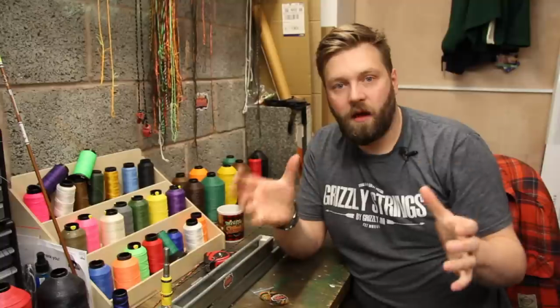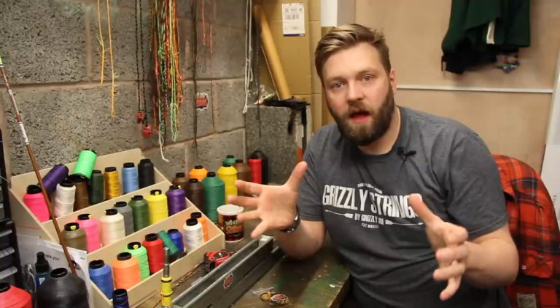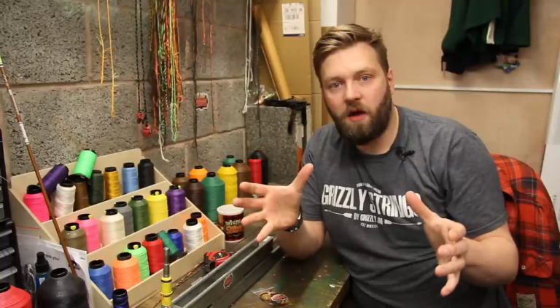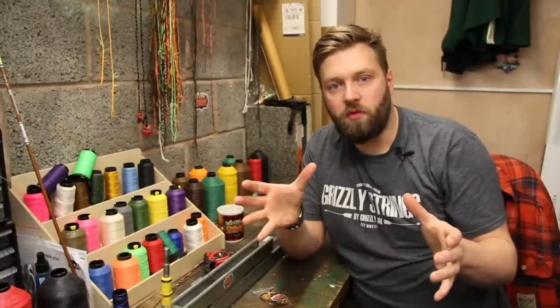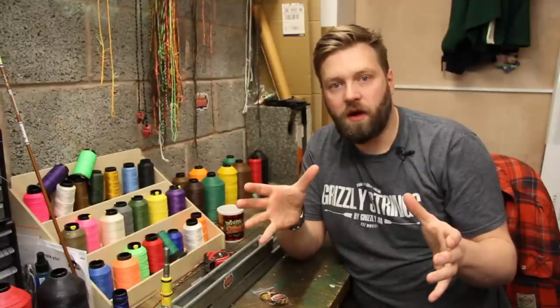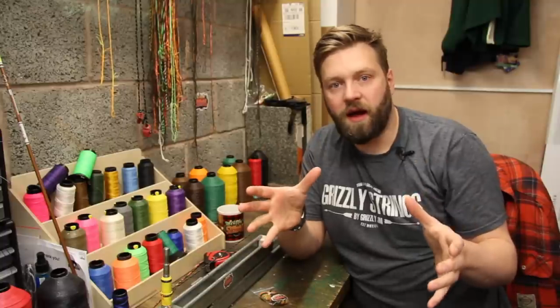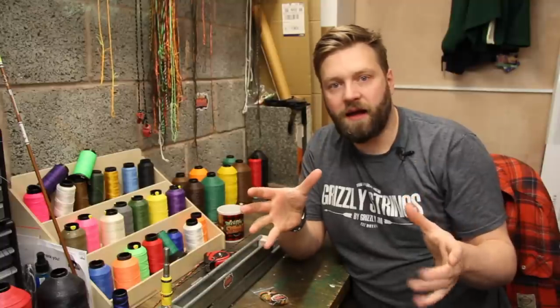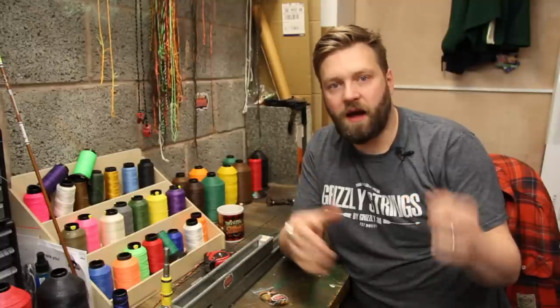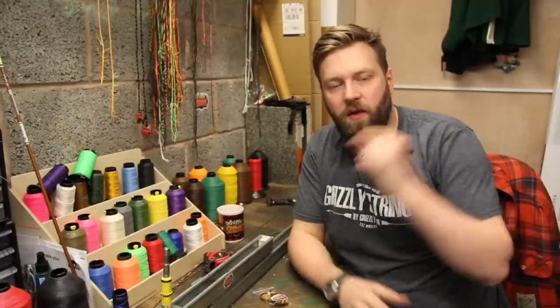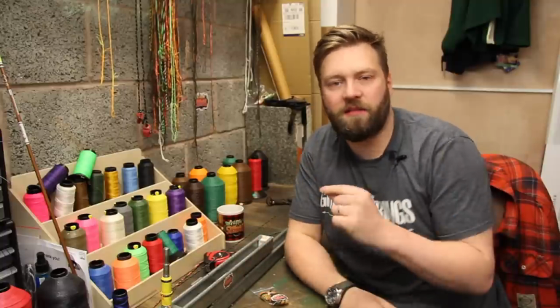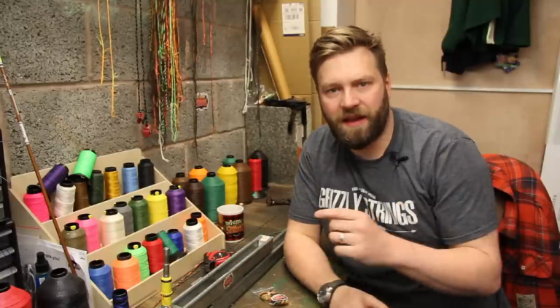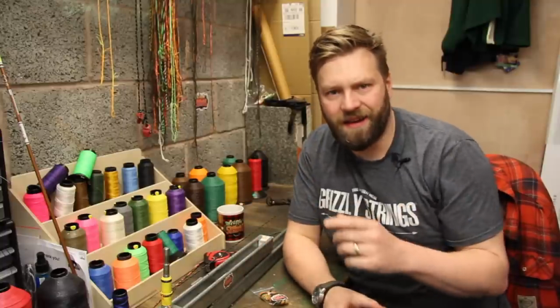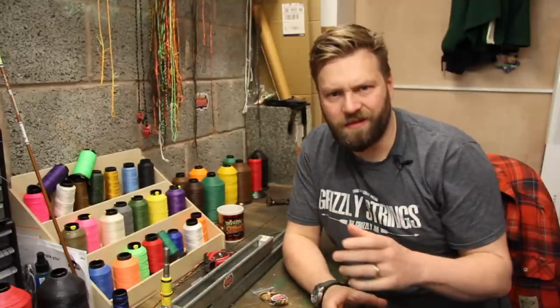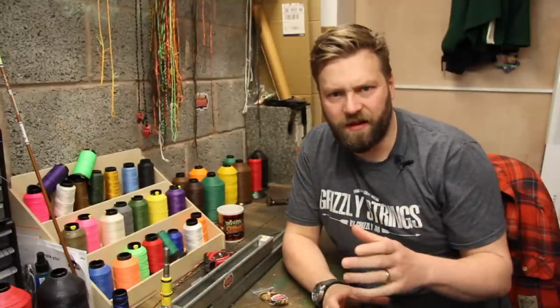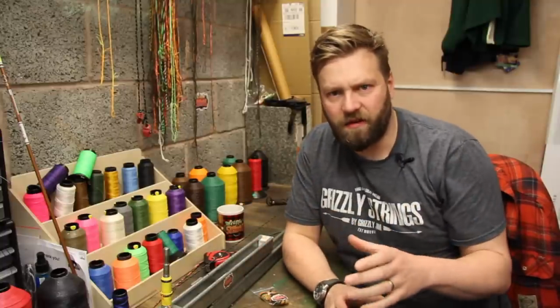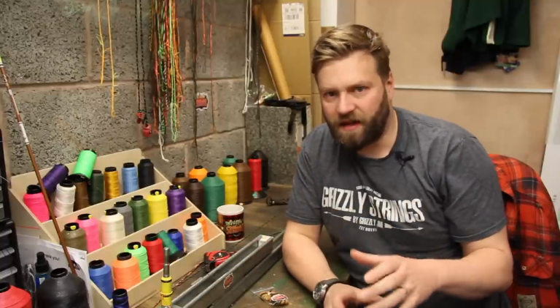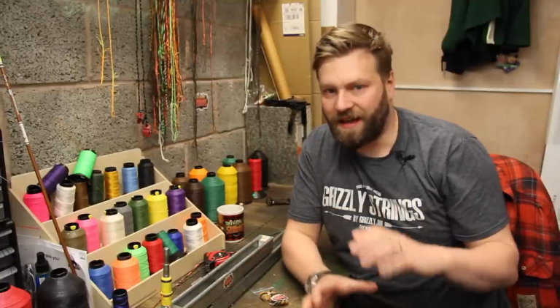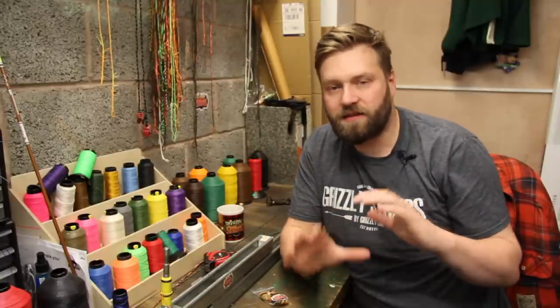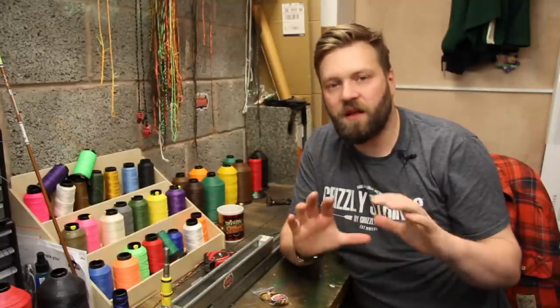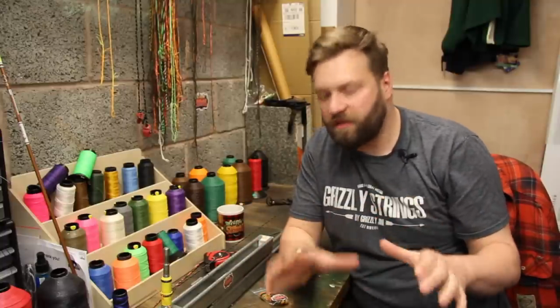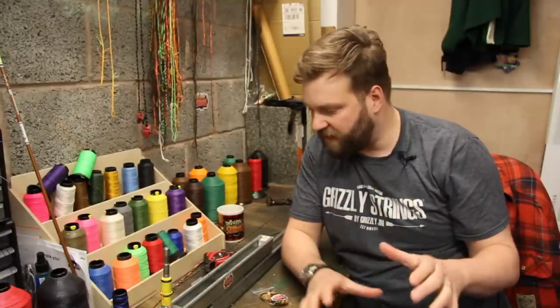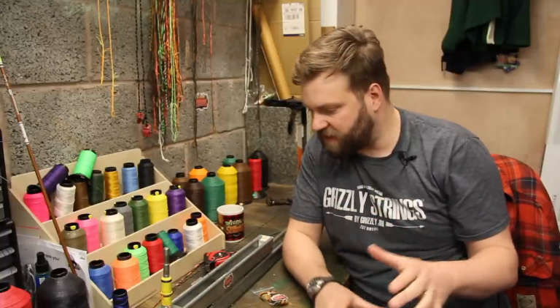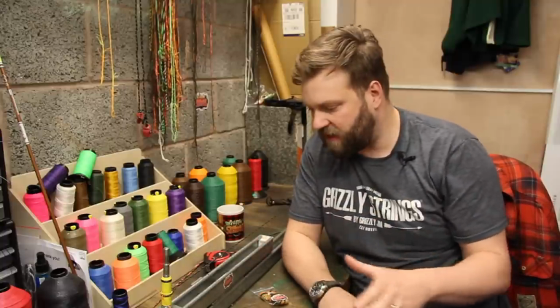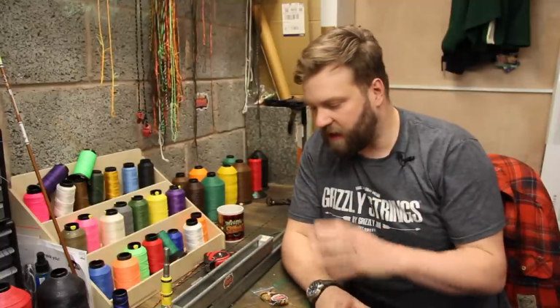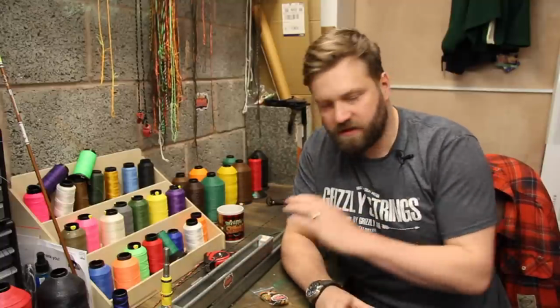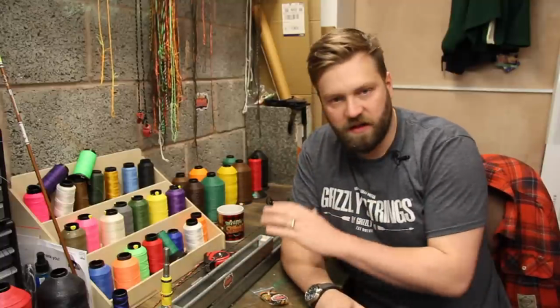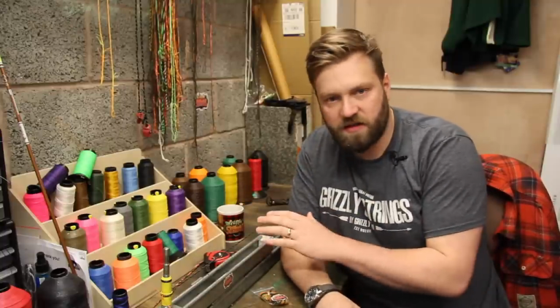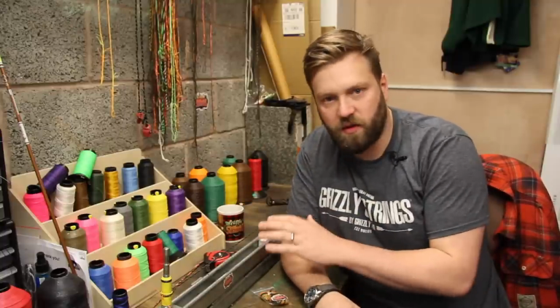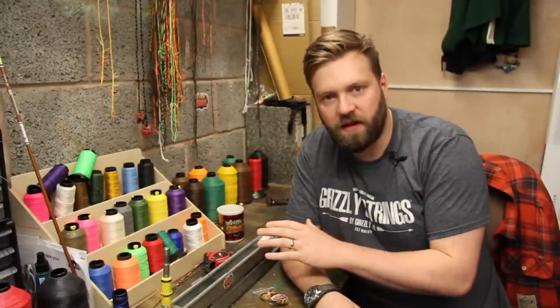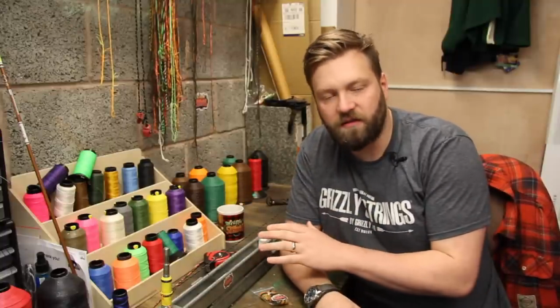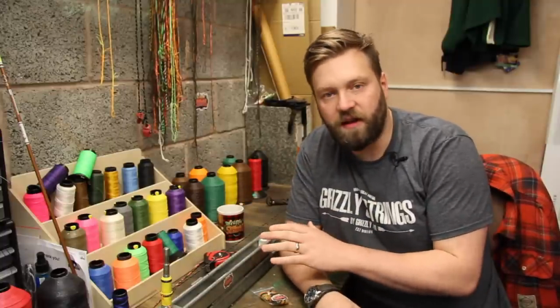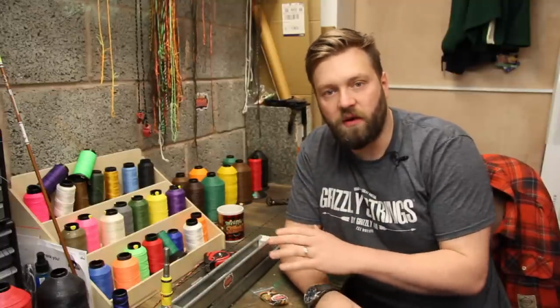Hello! I wanted to make a little video today — it's nothing fancy, just a nice quick little video.